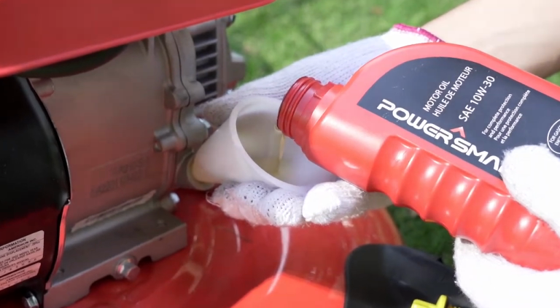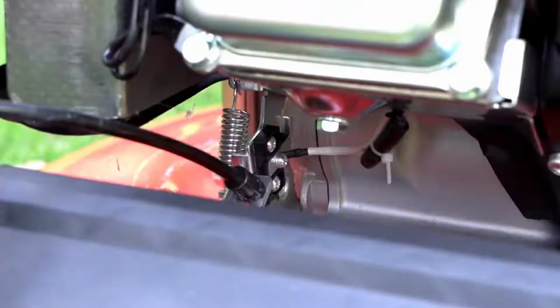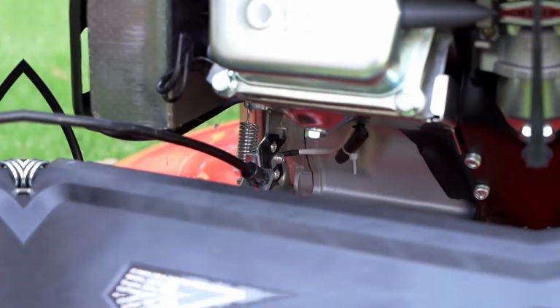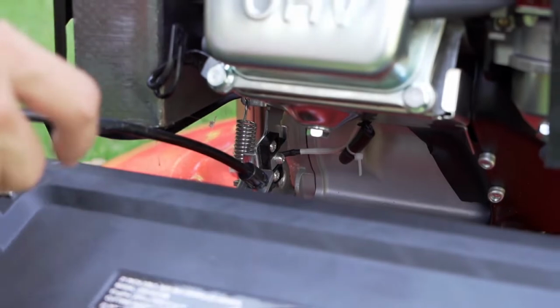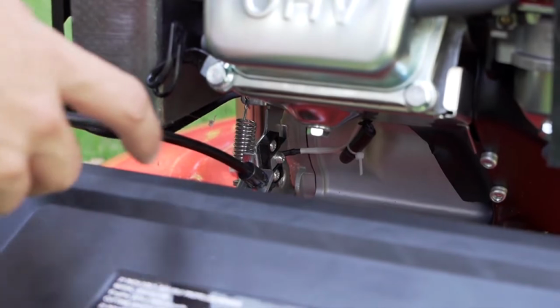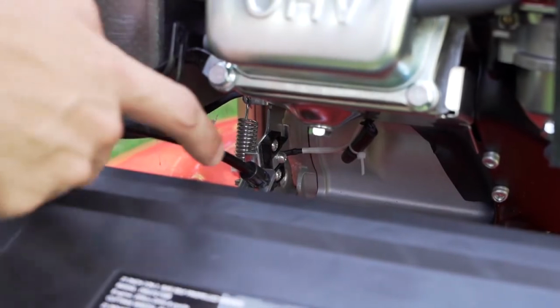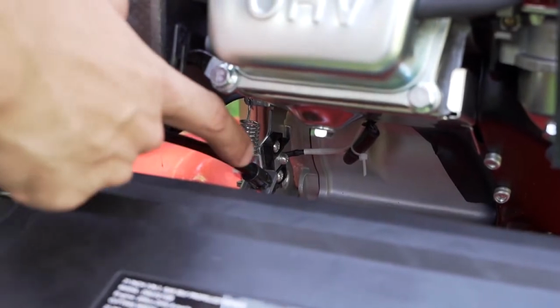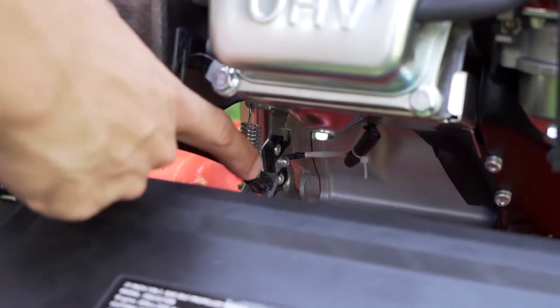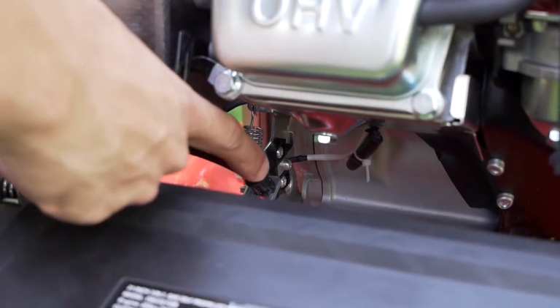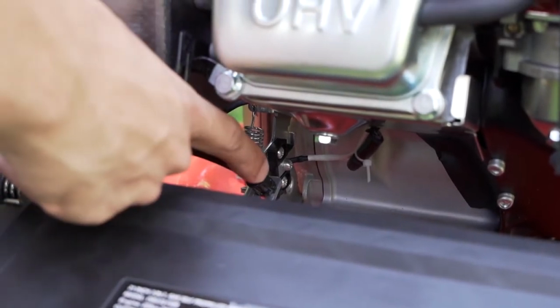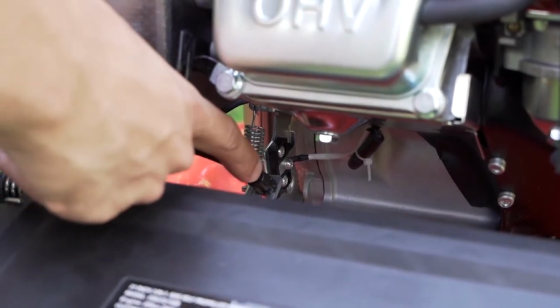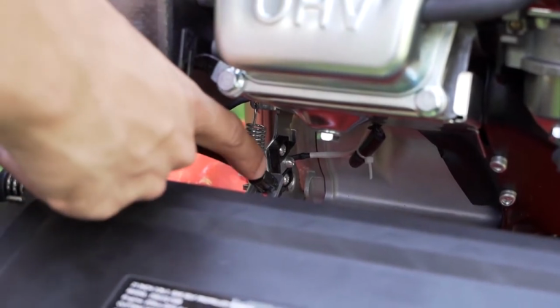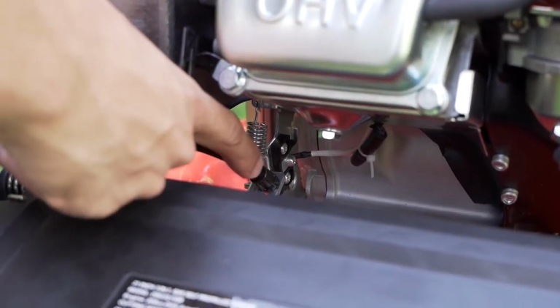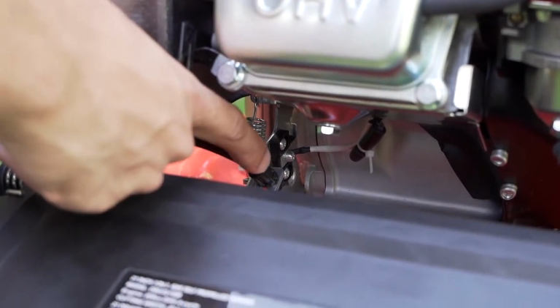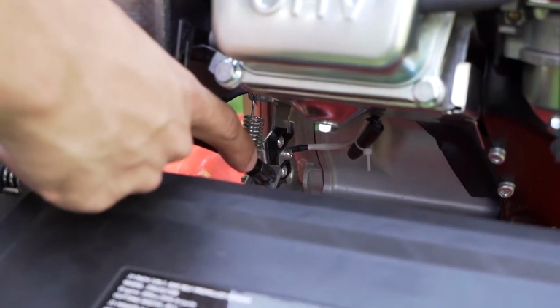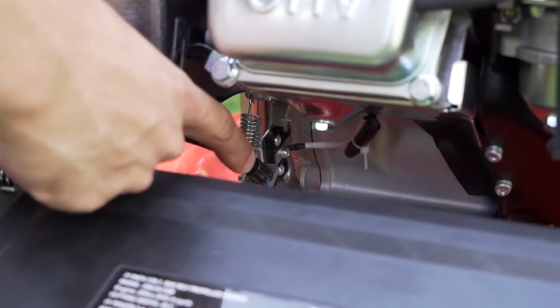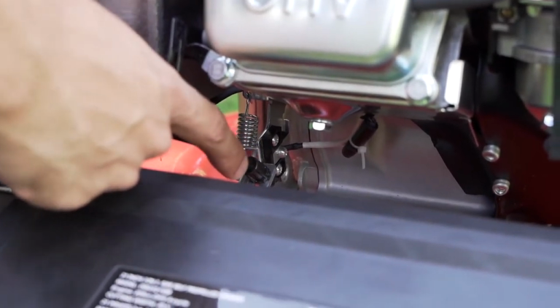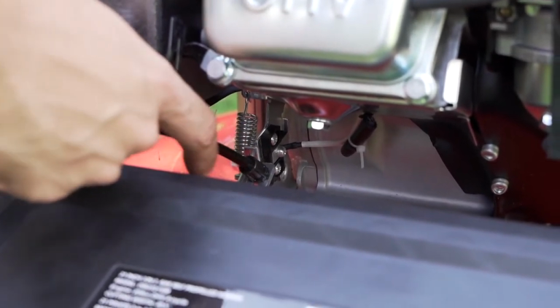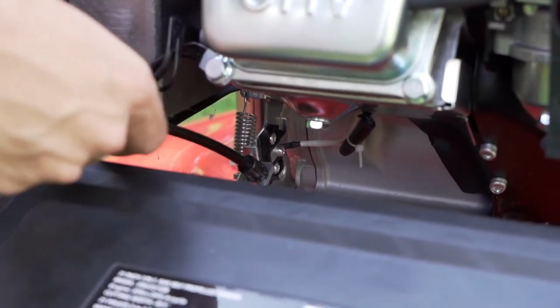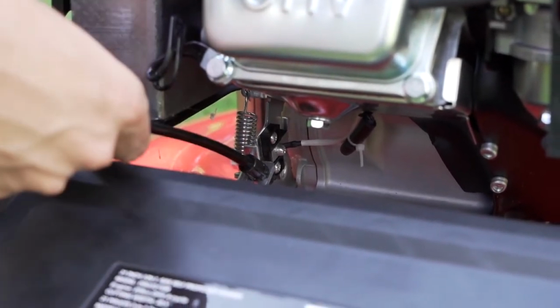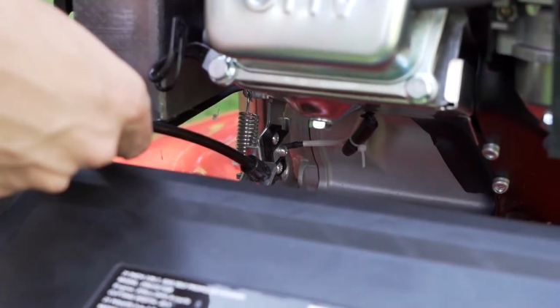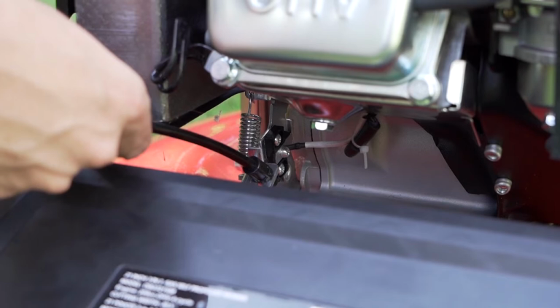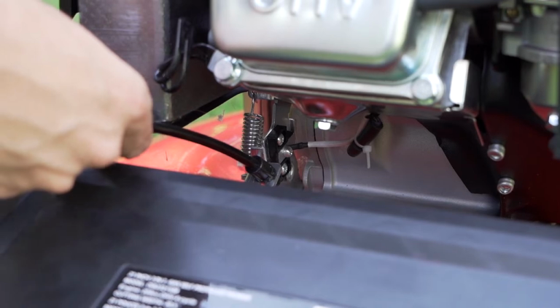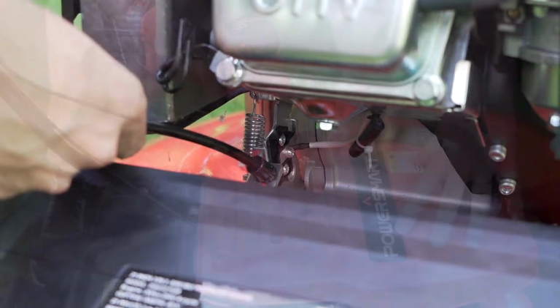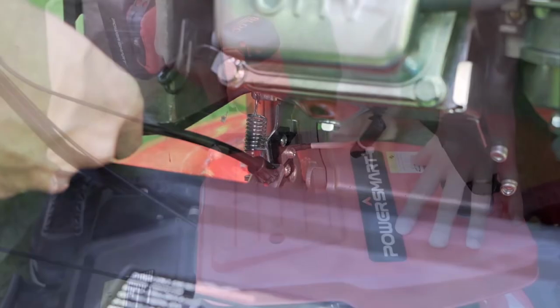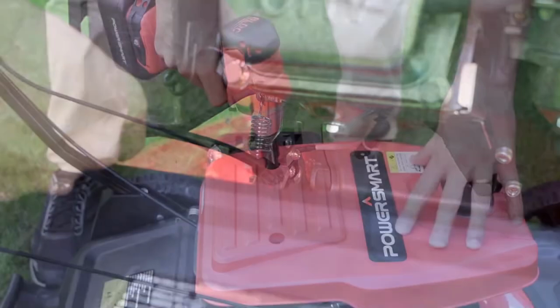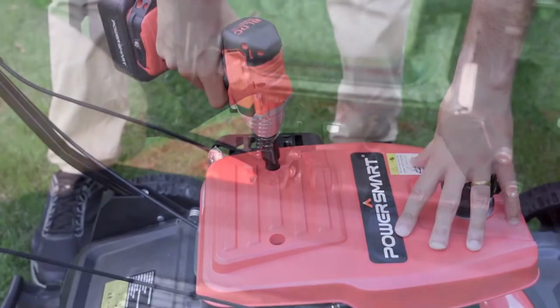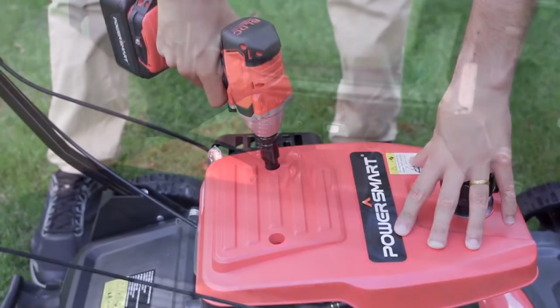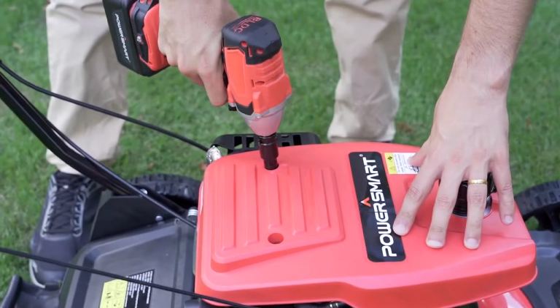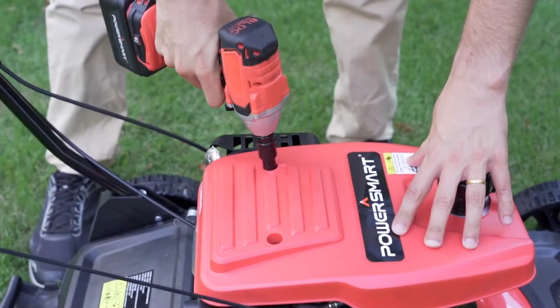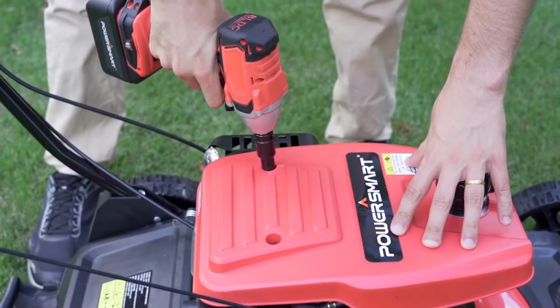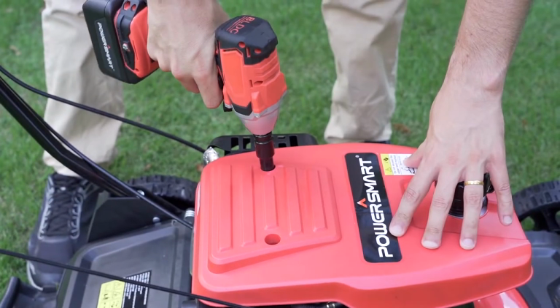Second cause: starter cable connector dropped. Check the starter cable connector here.